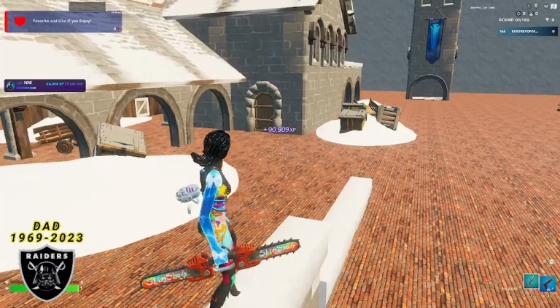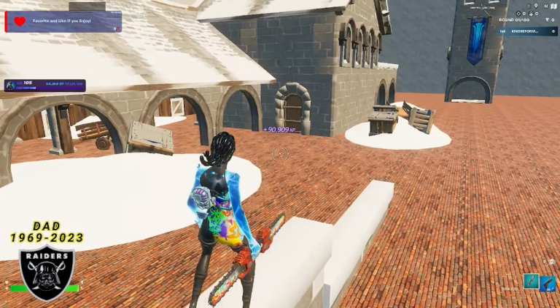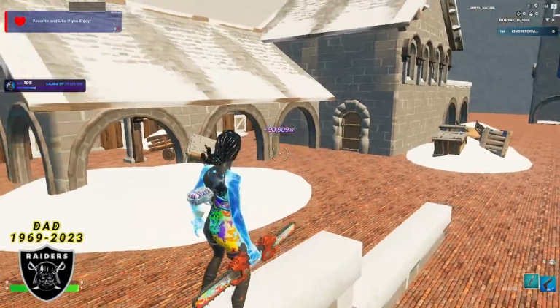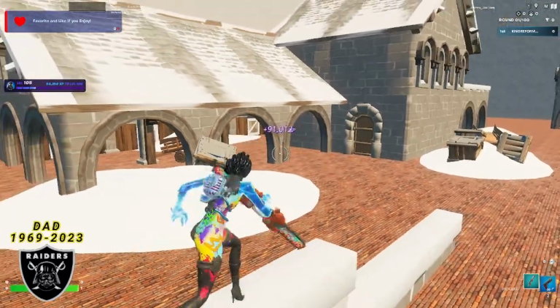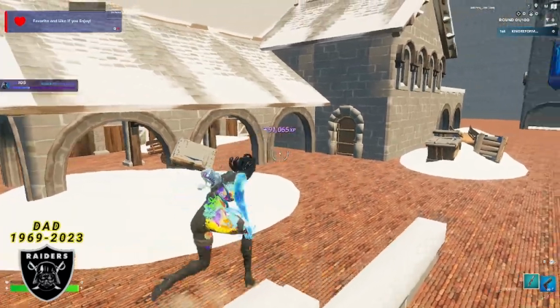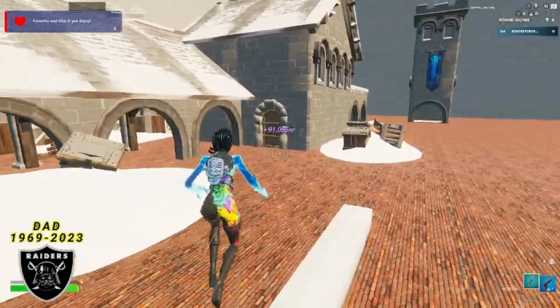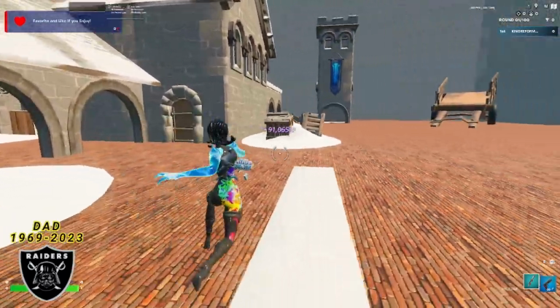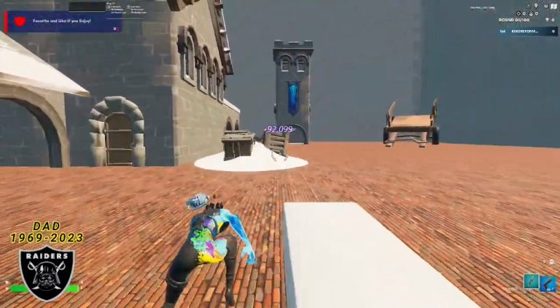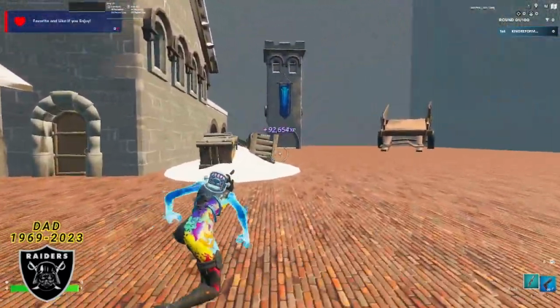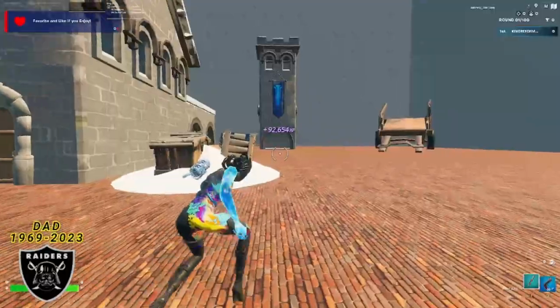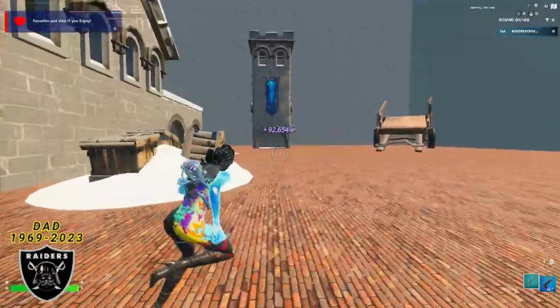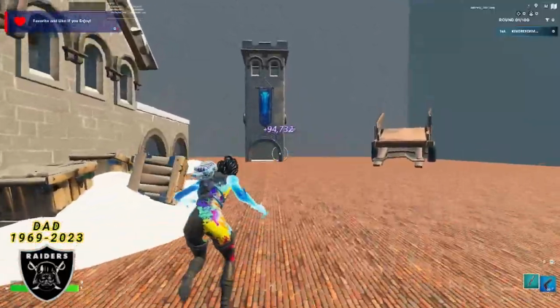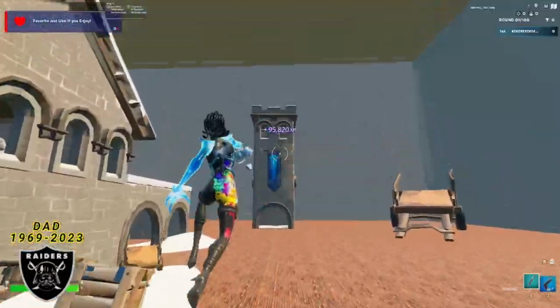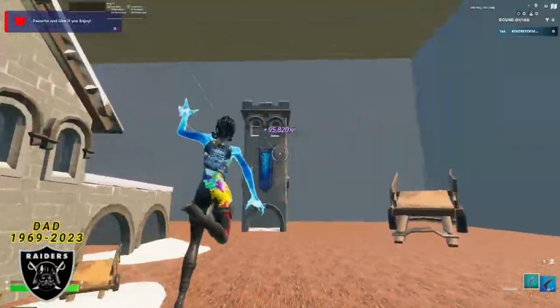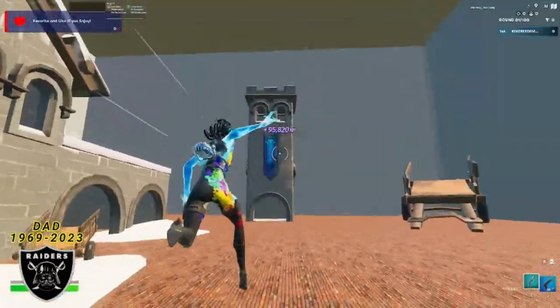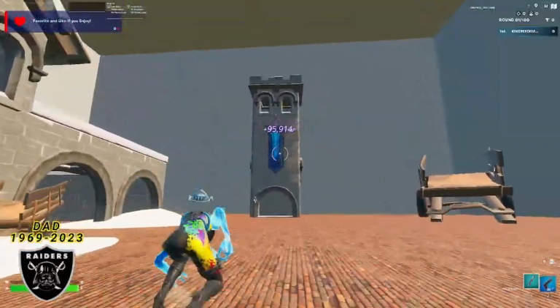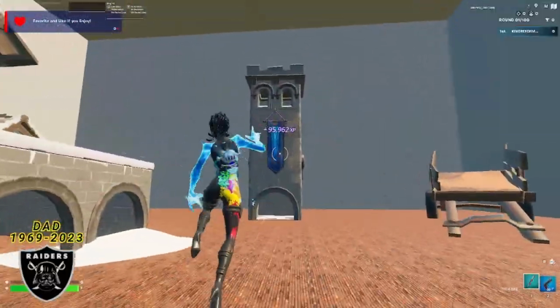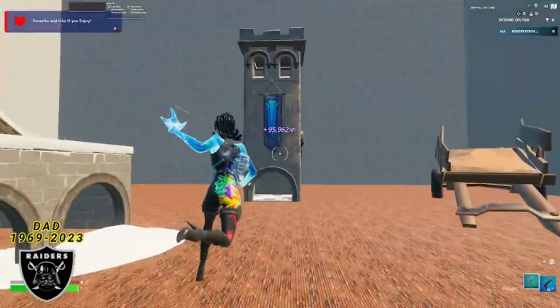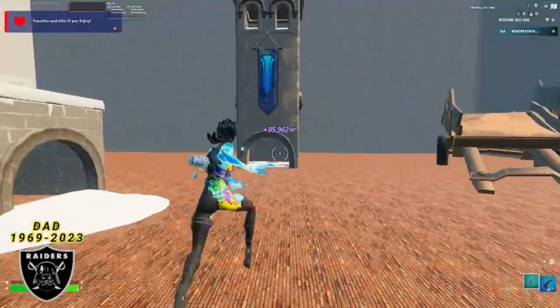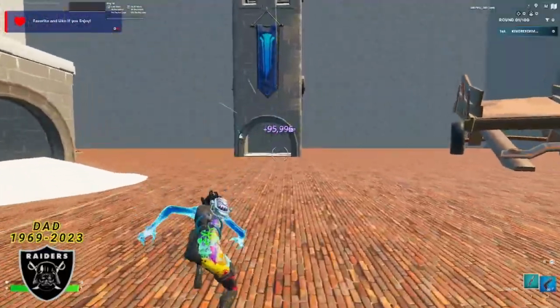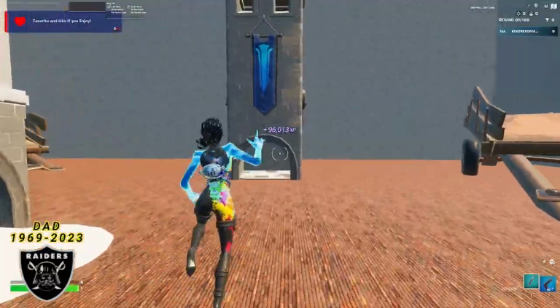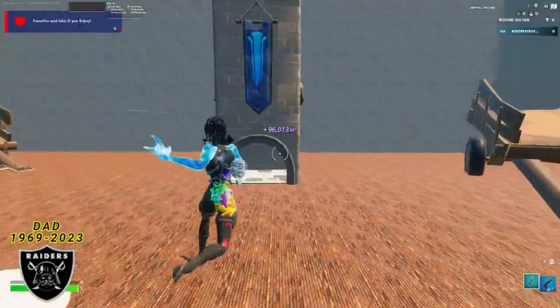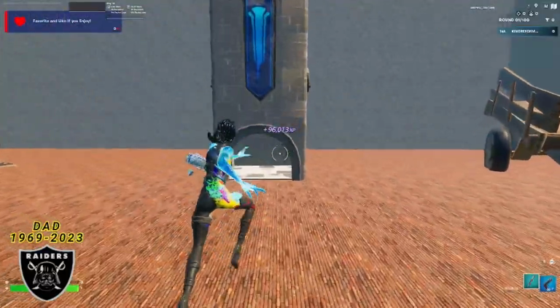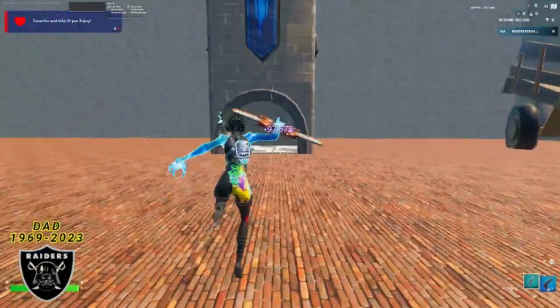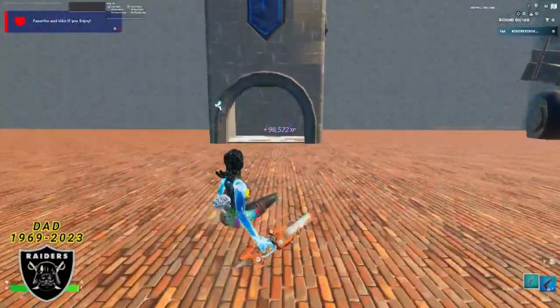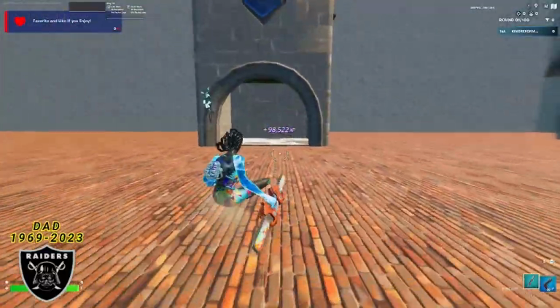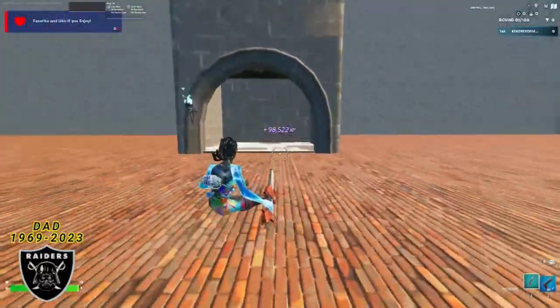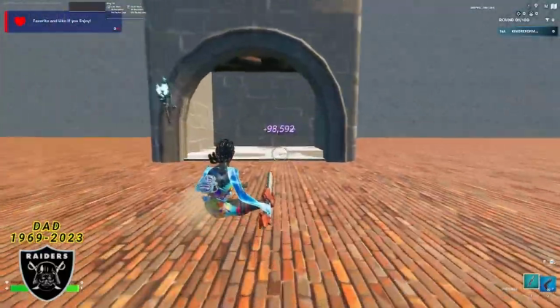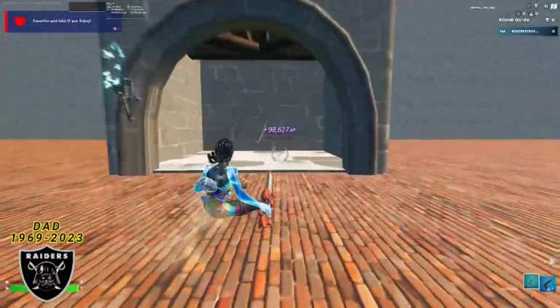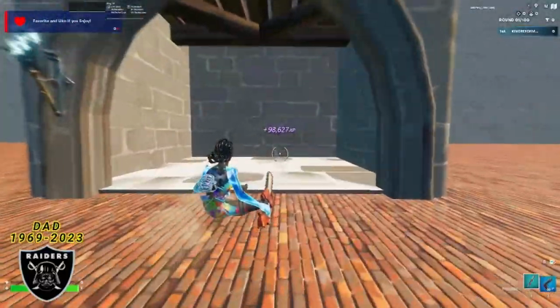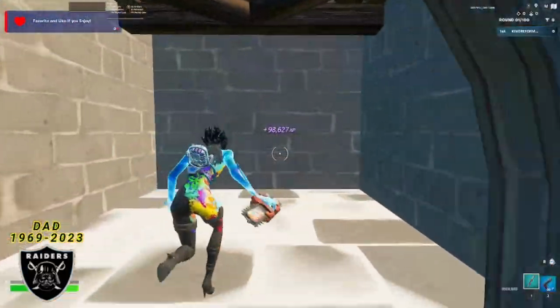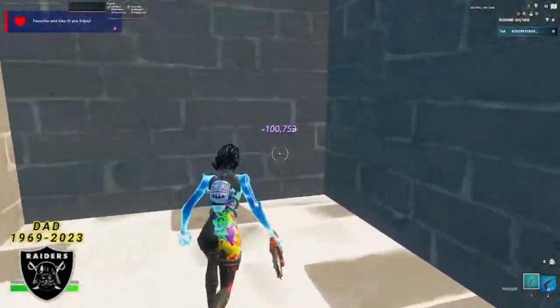For the third XP boost, what you want to do is go back over here to this tower — the giant stone tower — and in the back right corner of this room is going to be XP button number three.